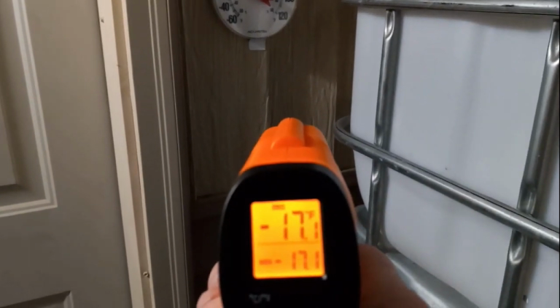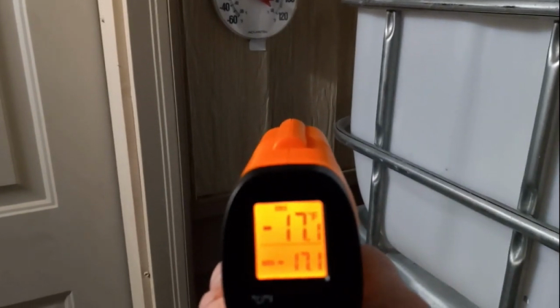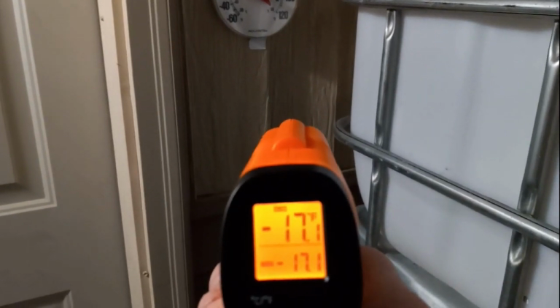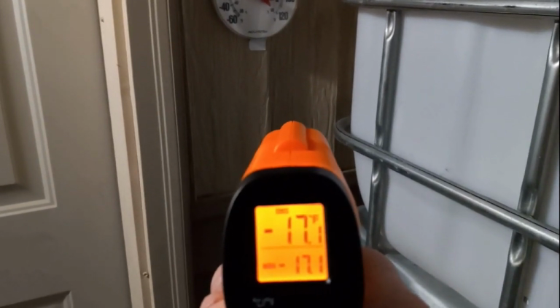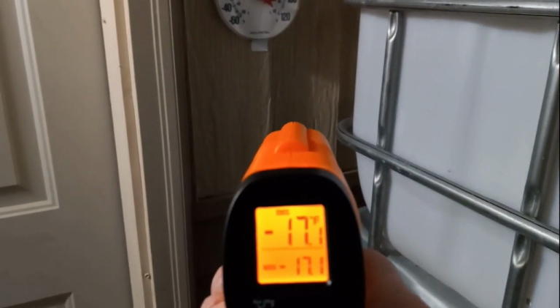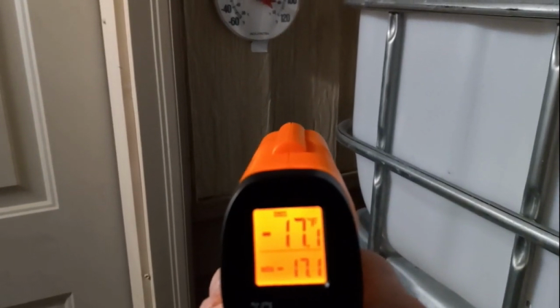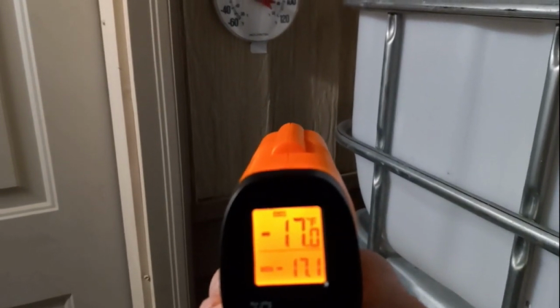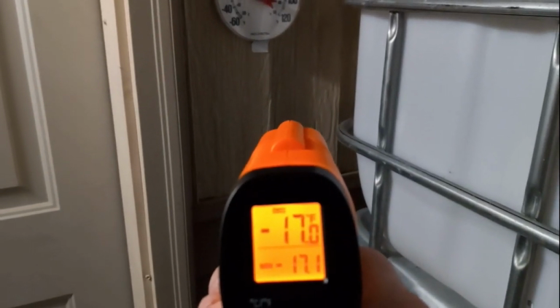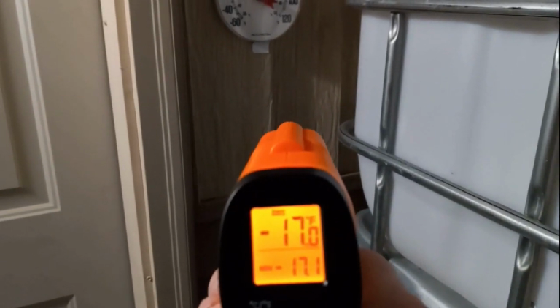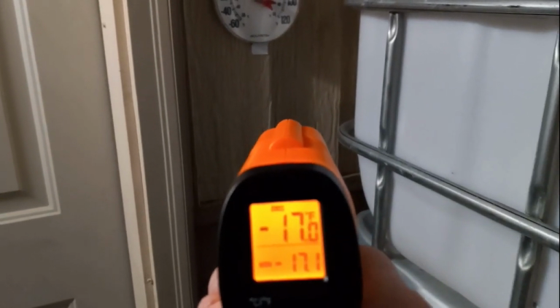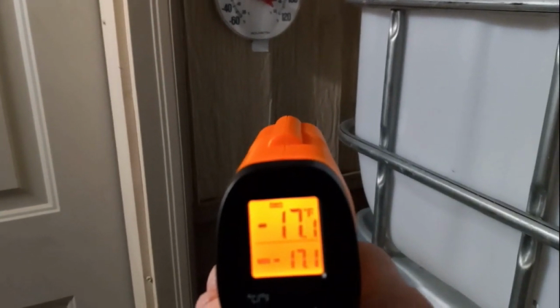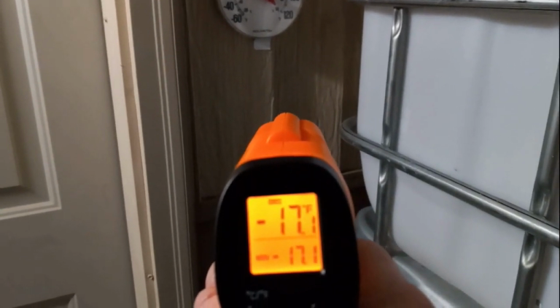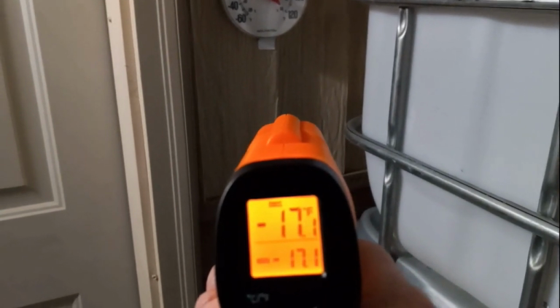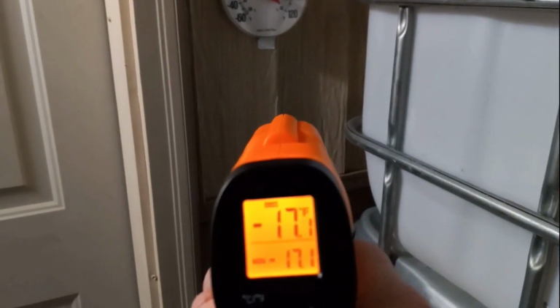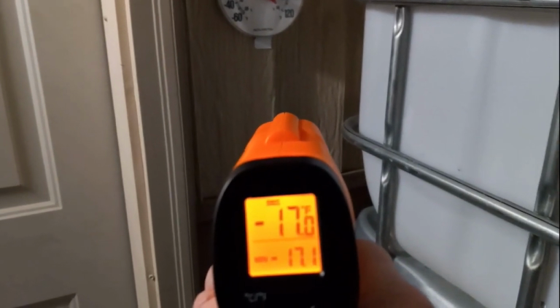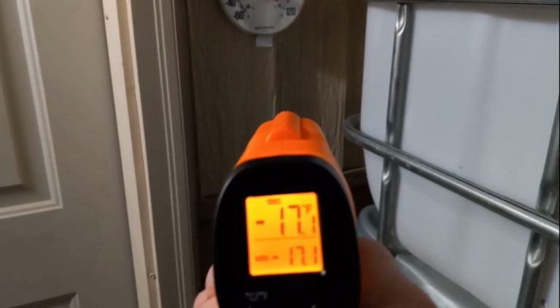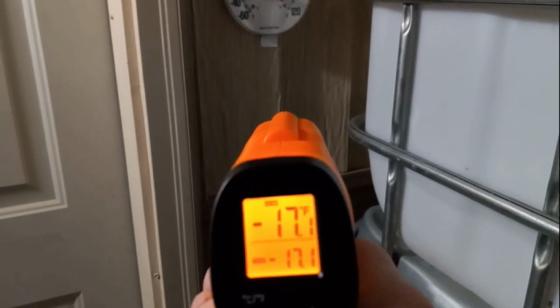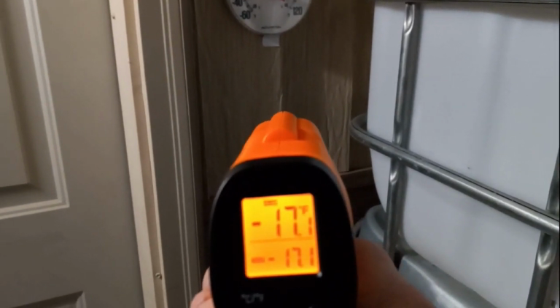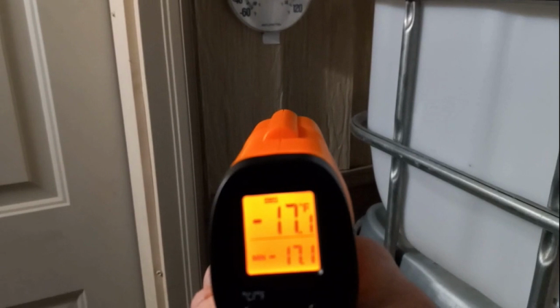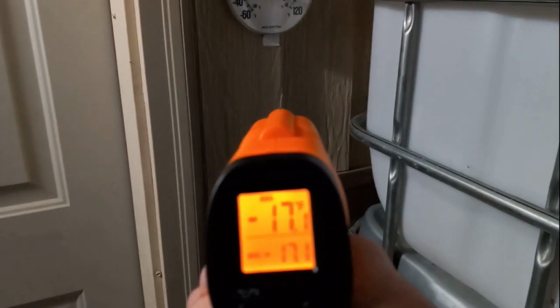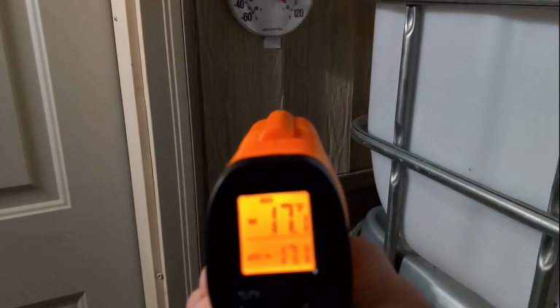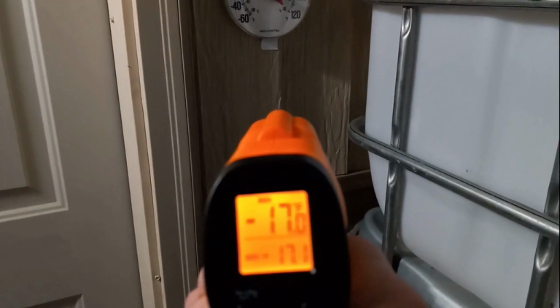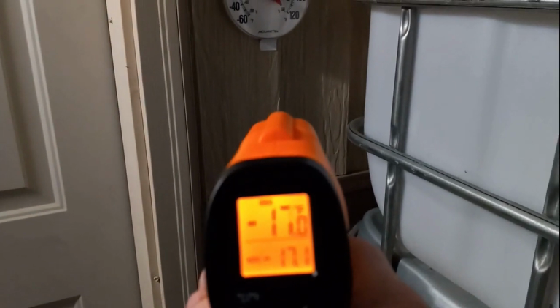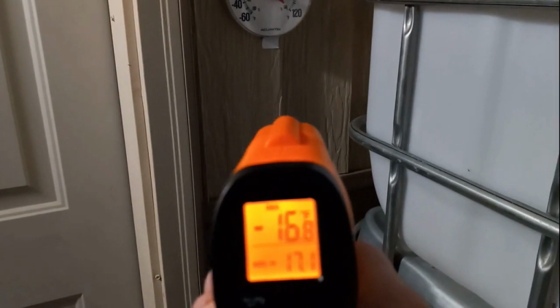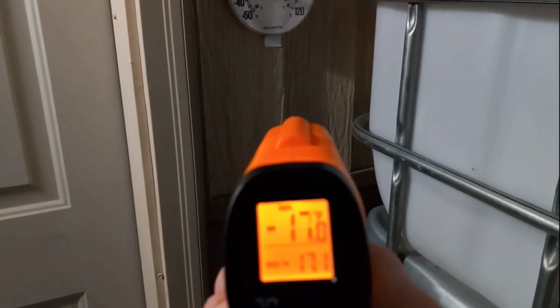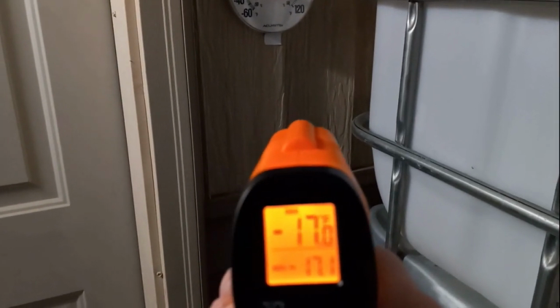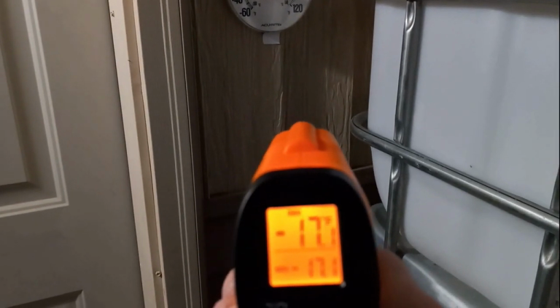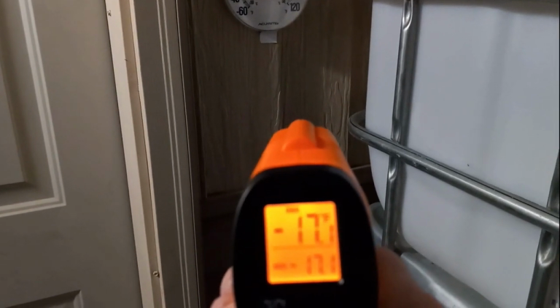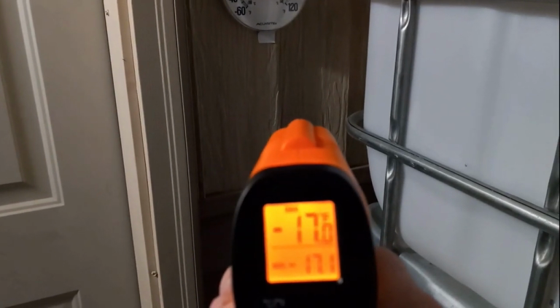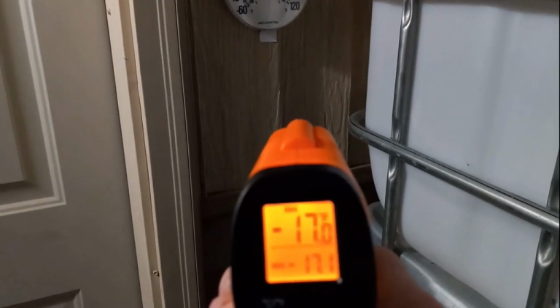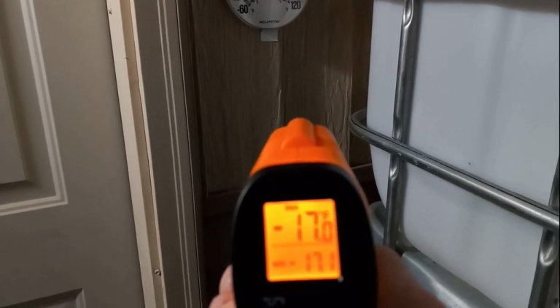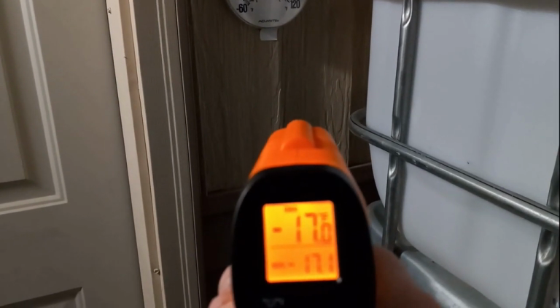Aiming over here, we've got minus 17. That's because the insulation keeping the warmth inside is greater — so 17 there.